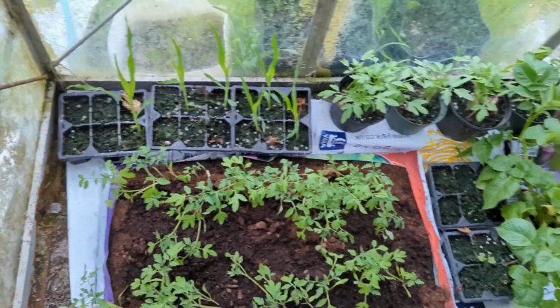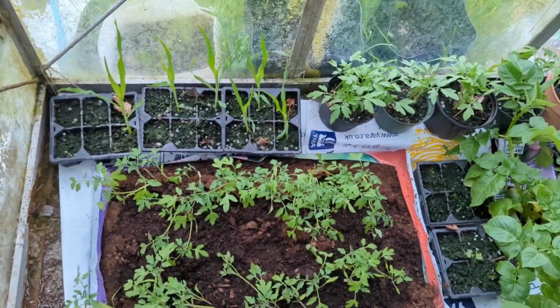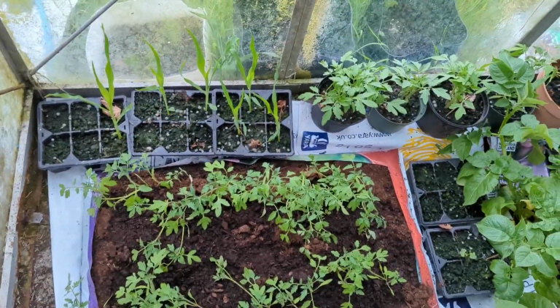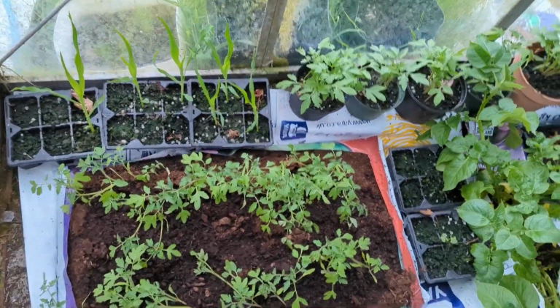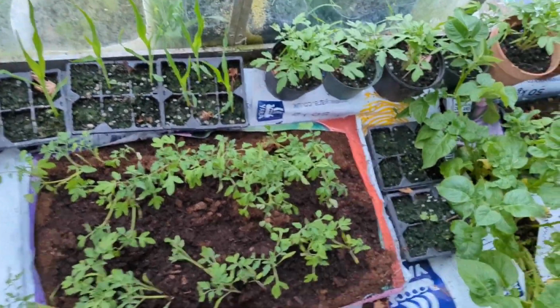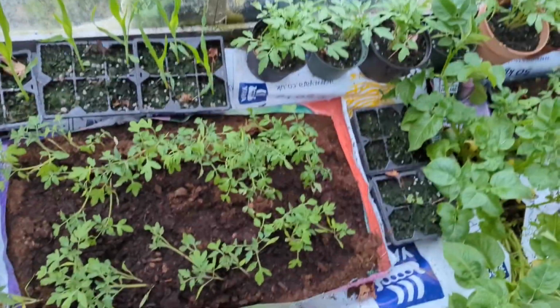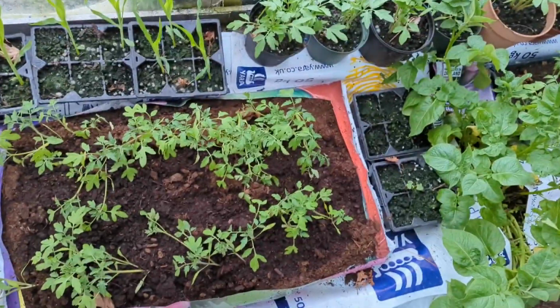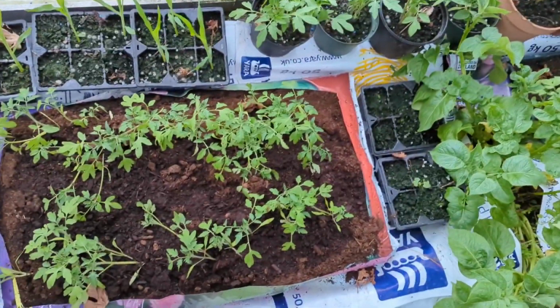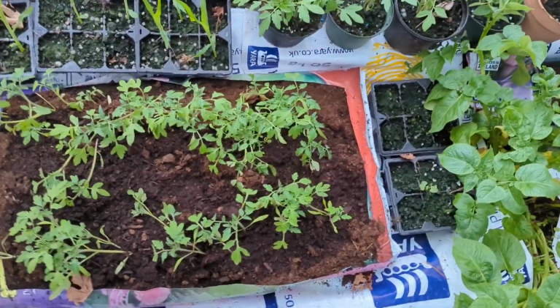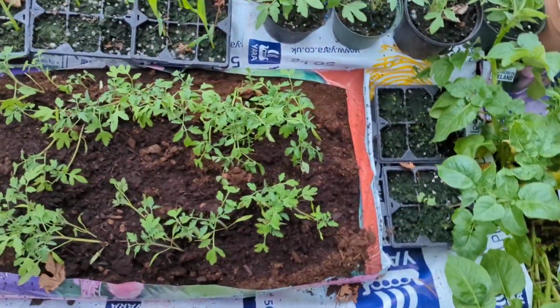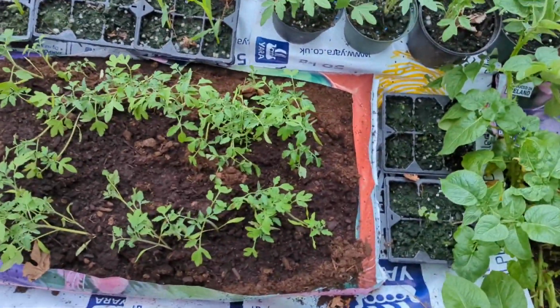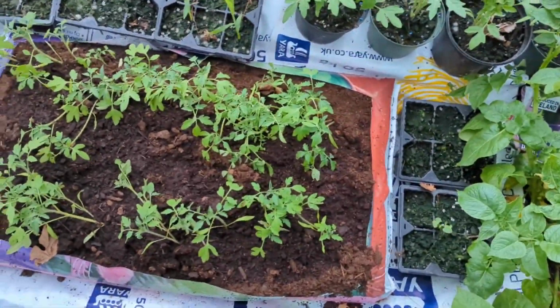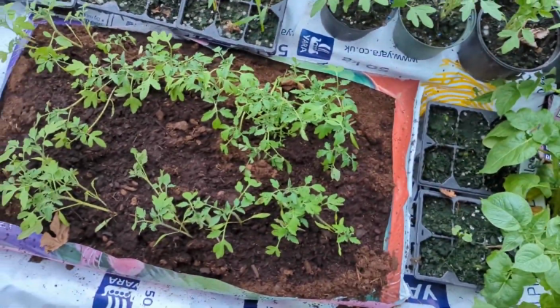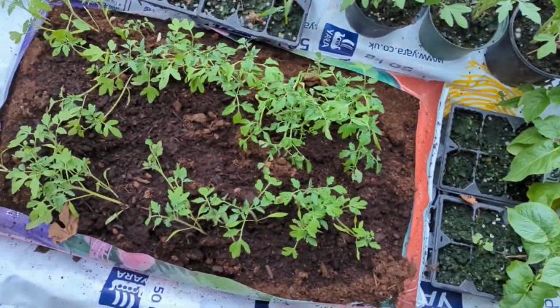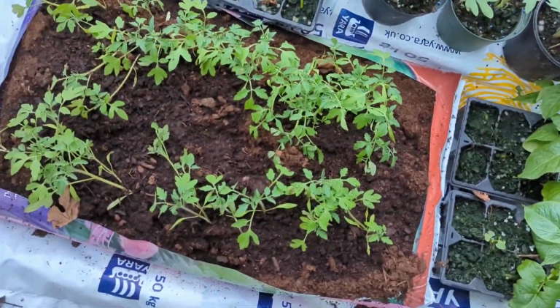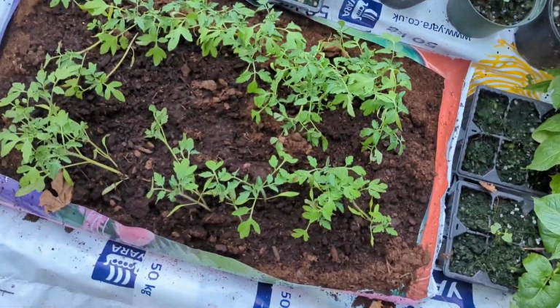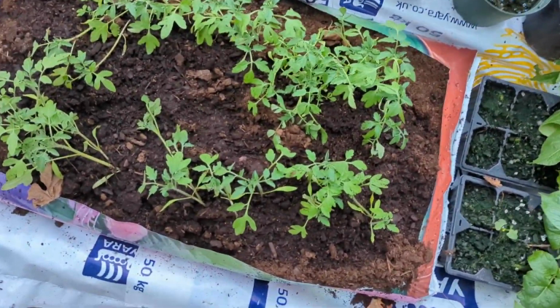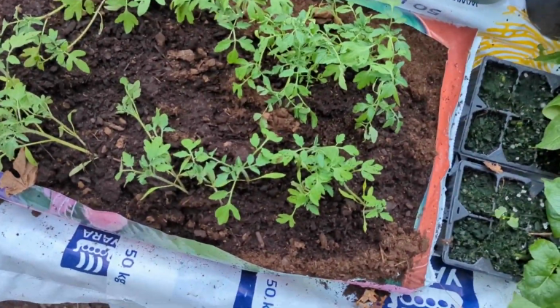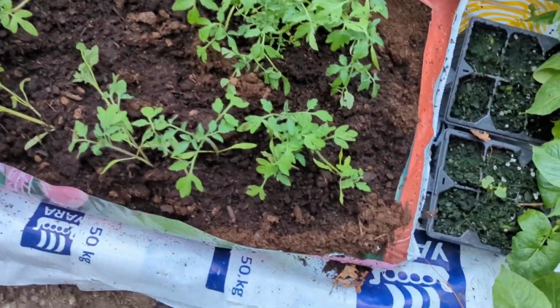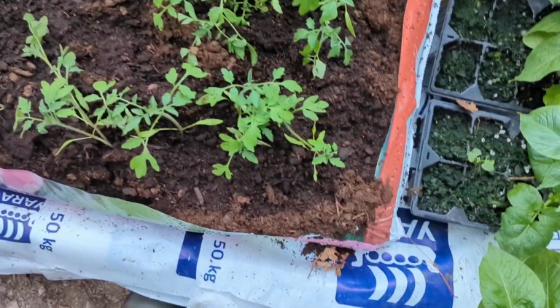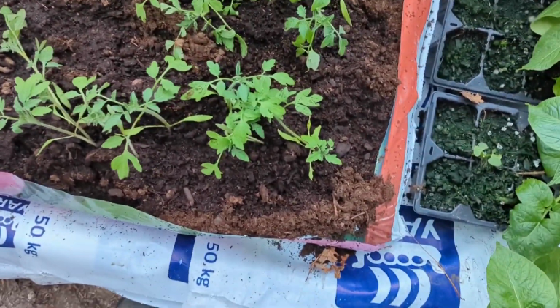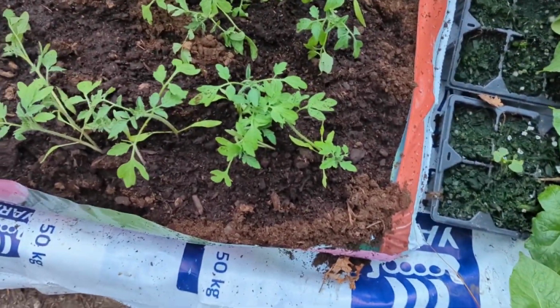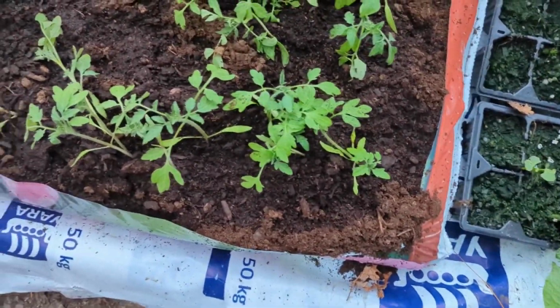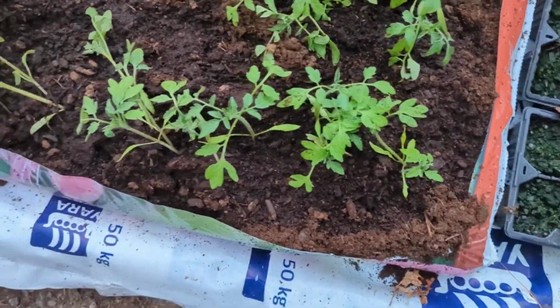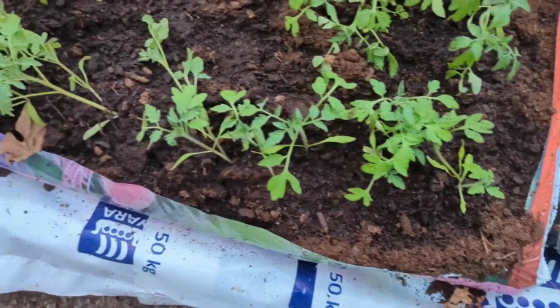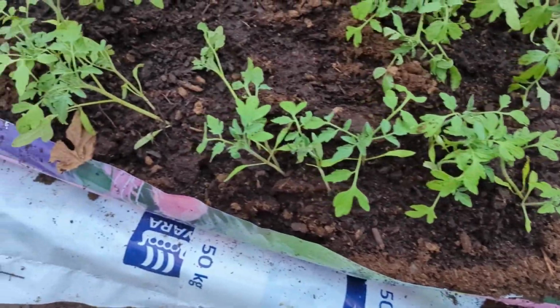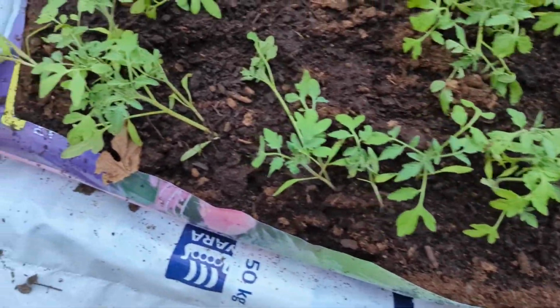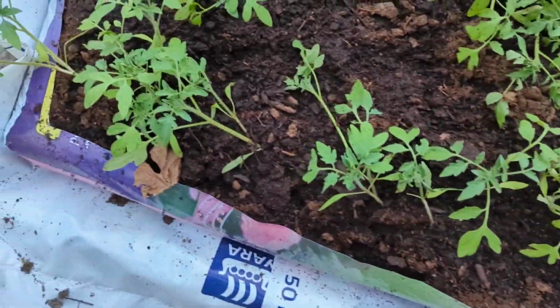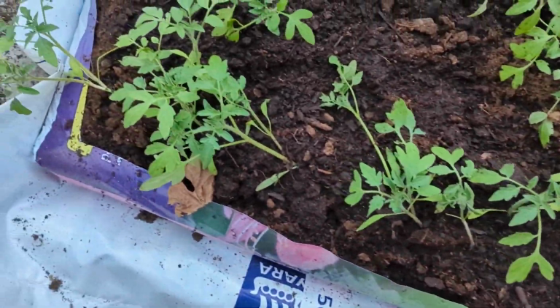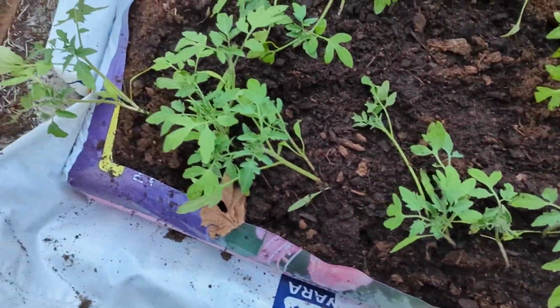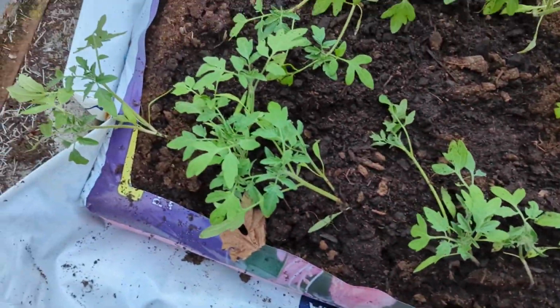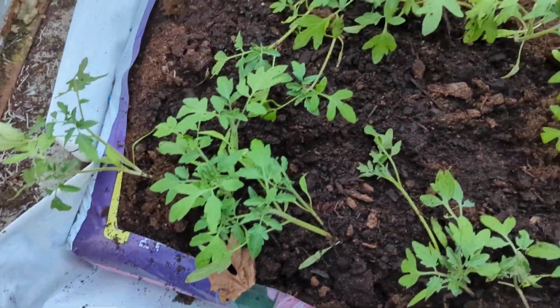Let's close the door so you can hear me over the wind. So these are tomatoes, I planted them out in a wee line.